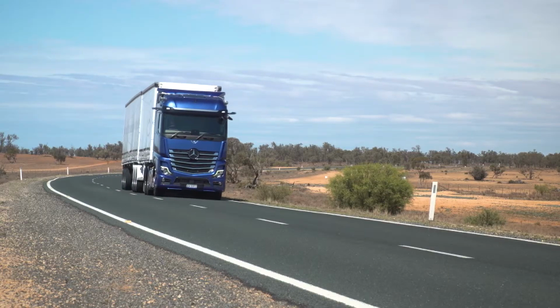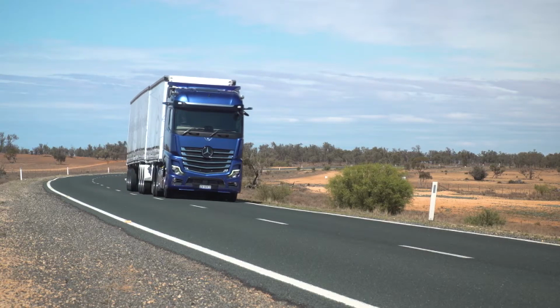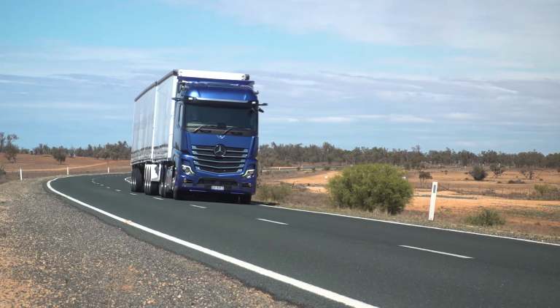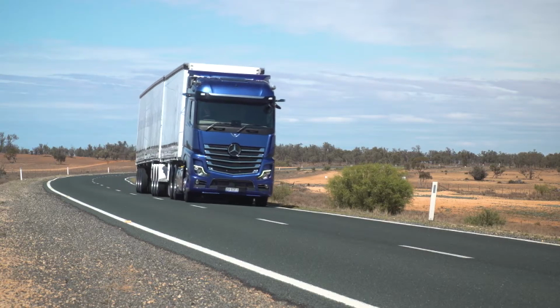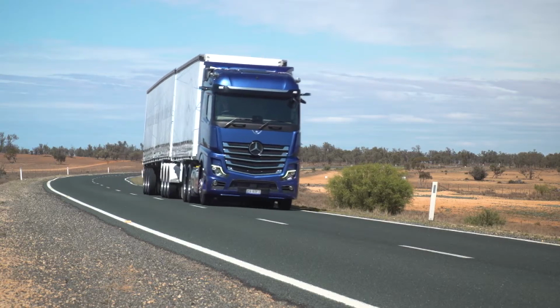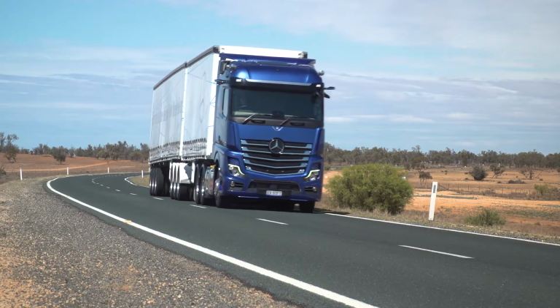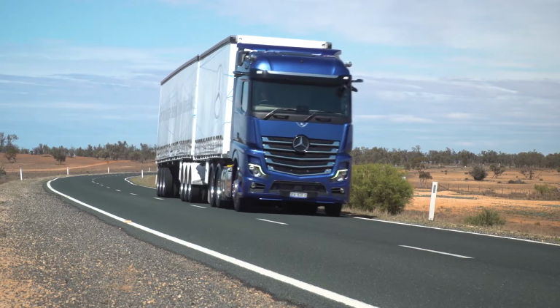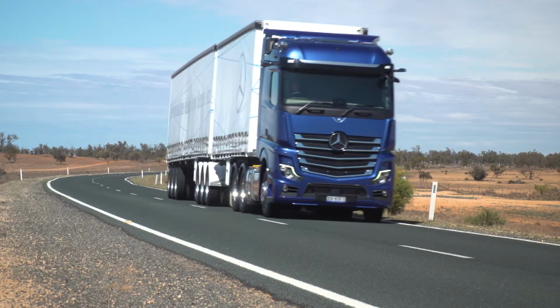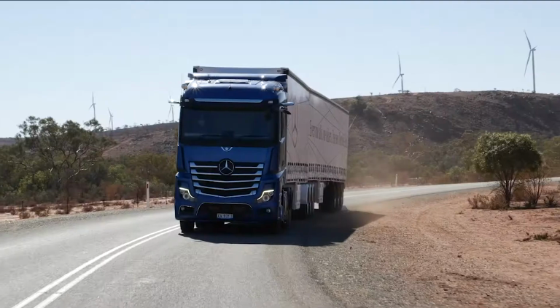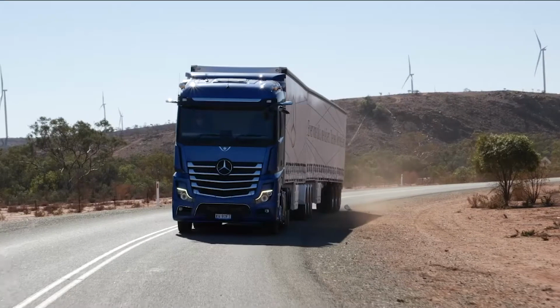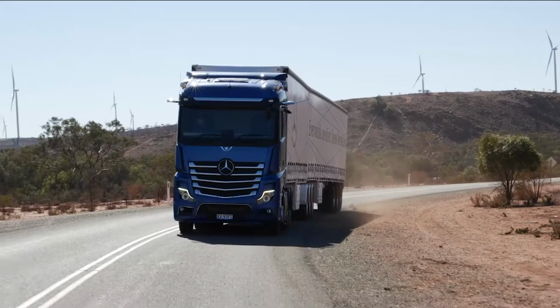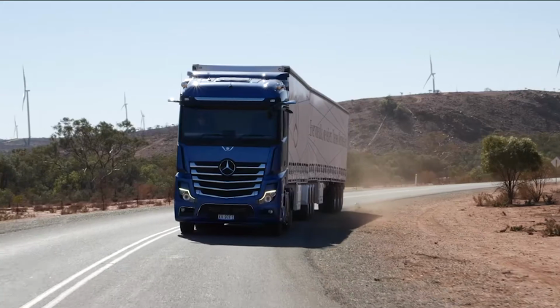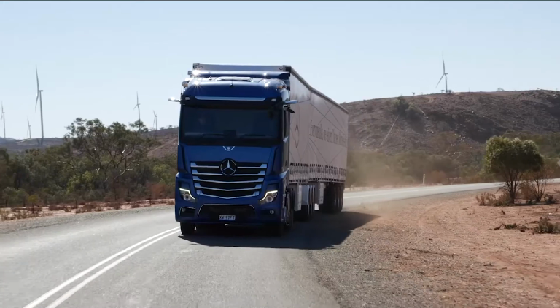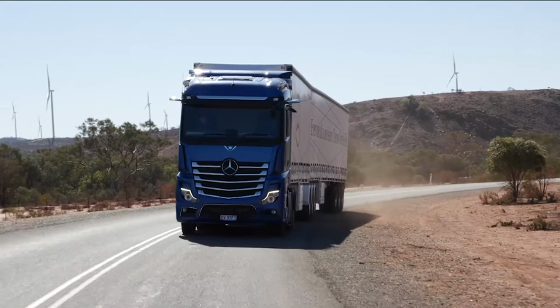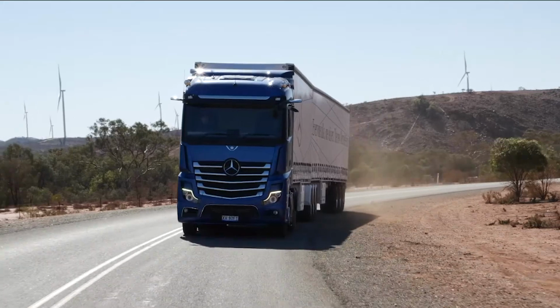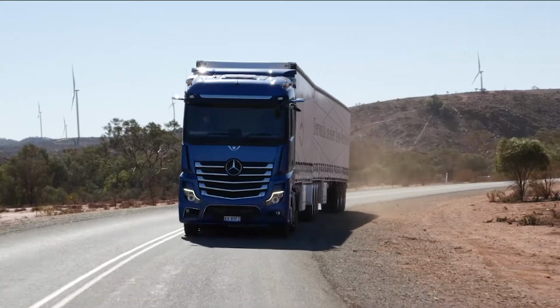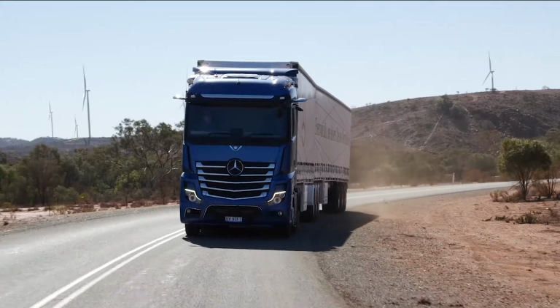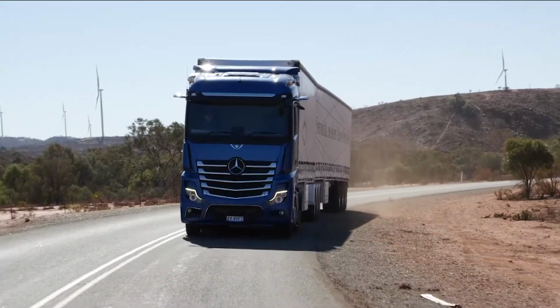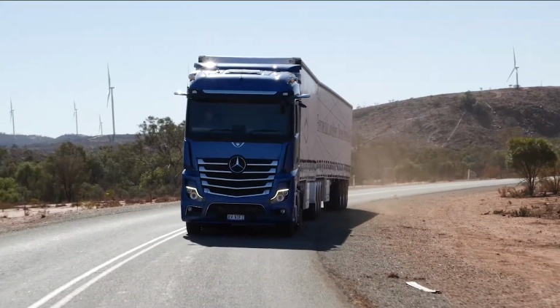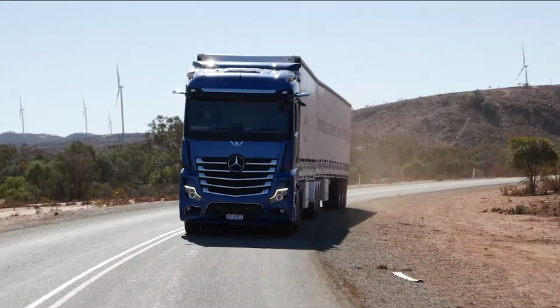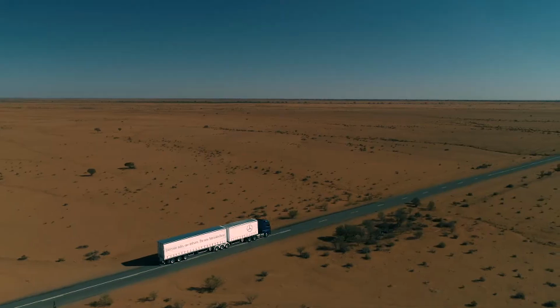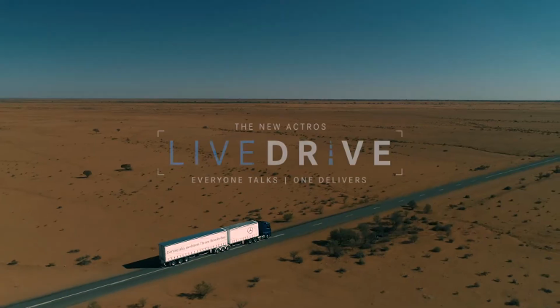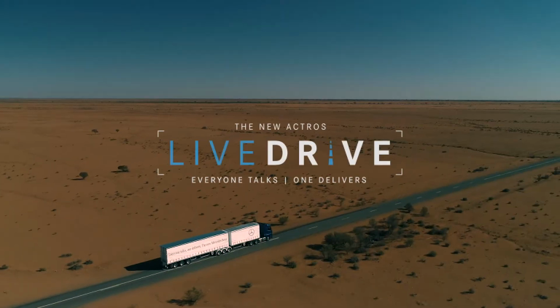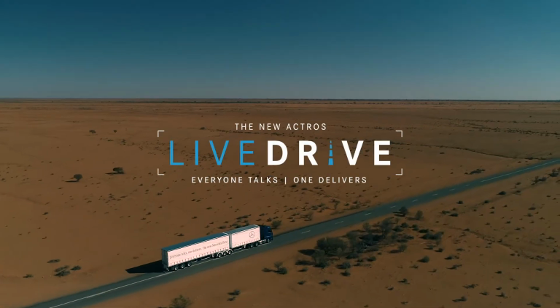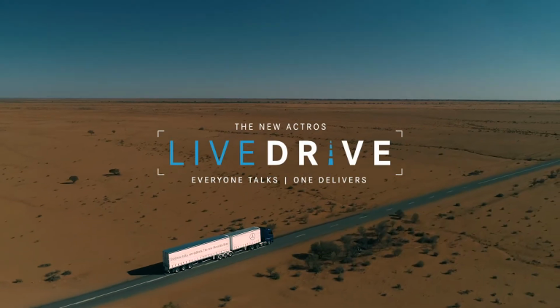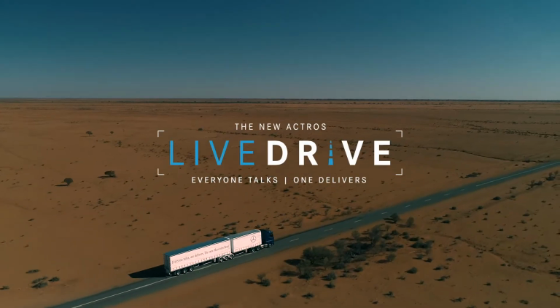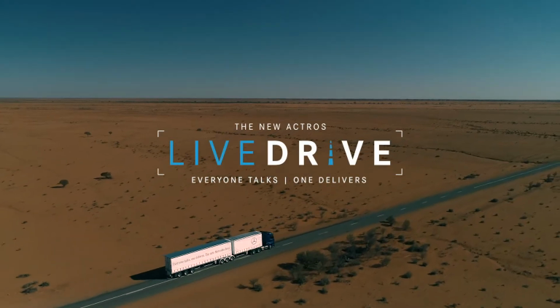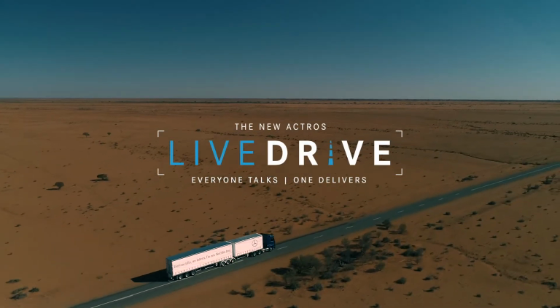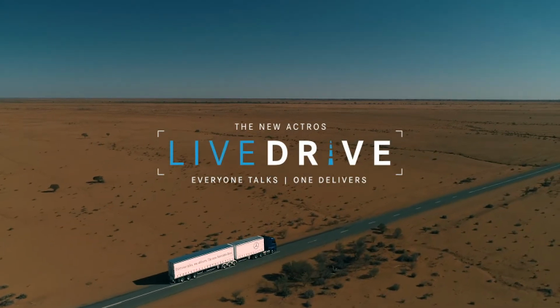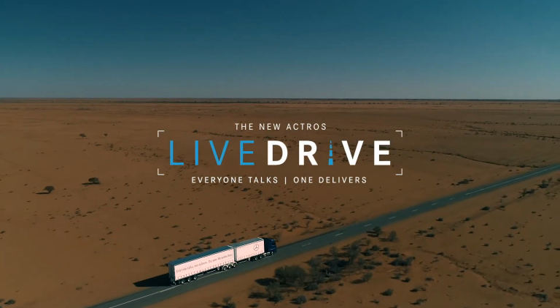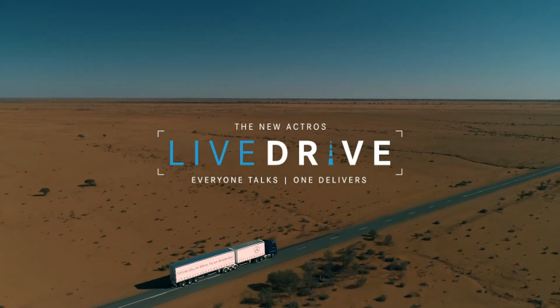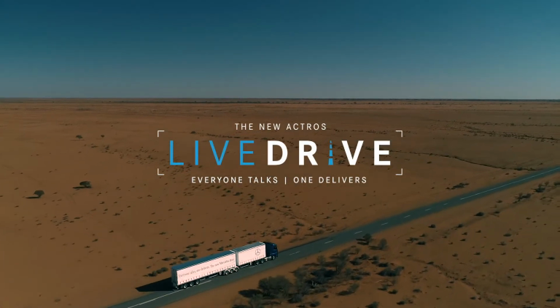In an industry first to launch the new Actros, we are doing a live stream drive day.